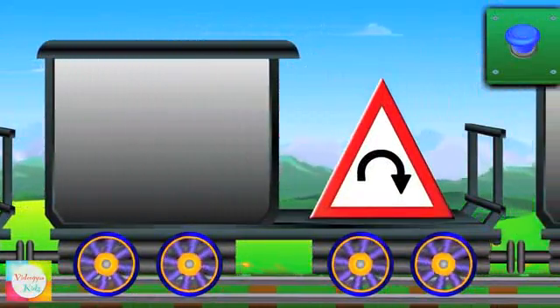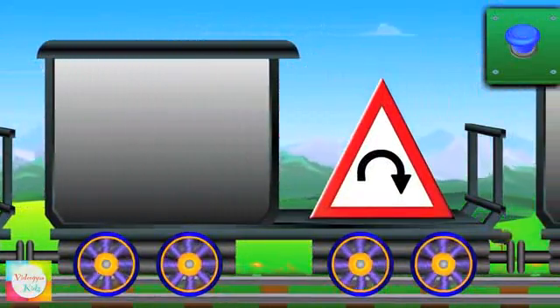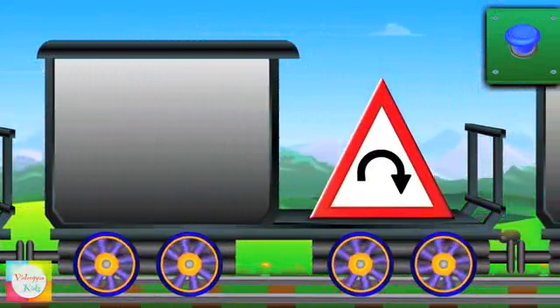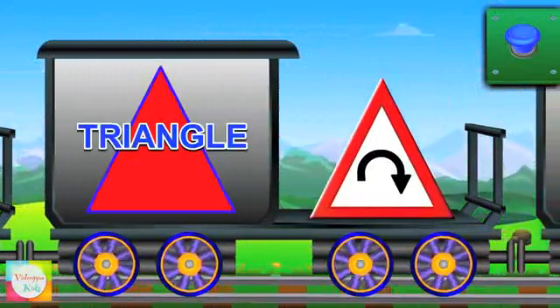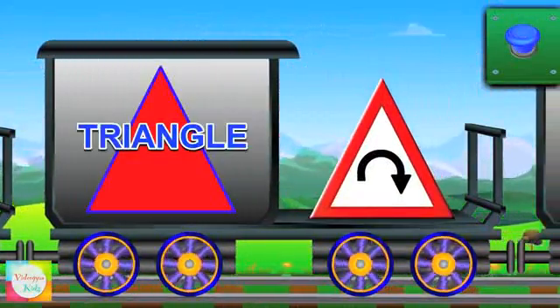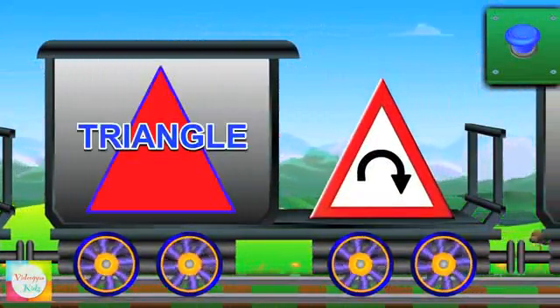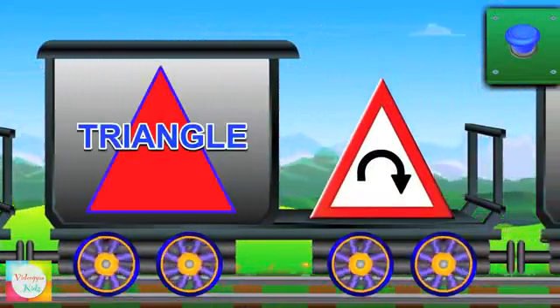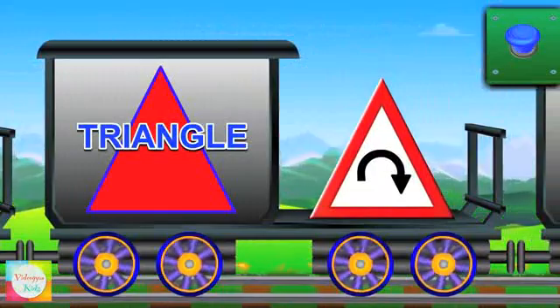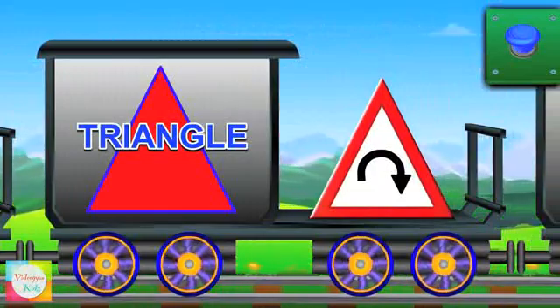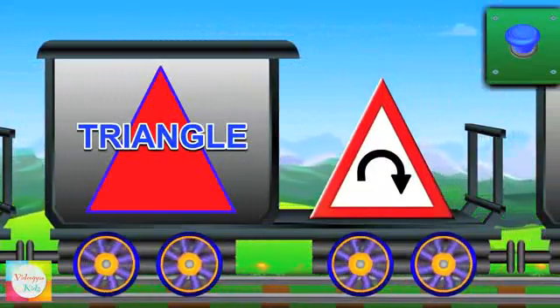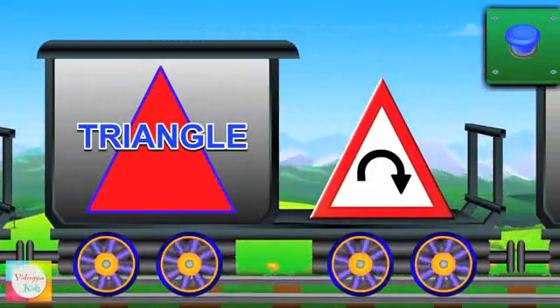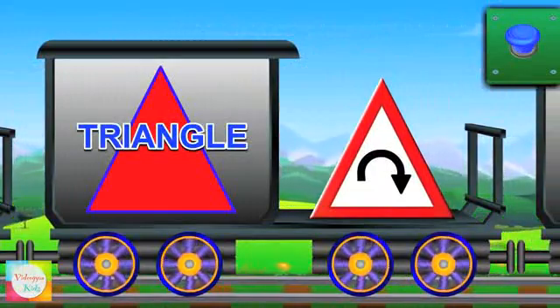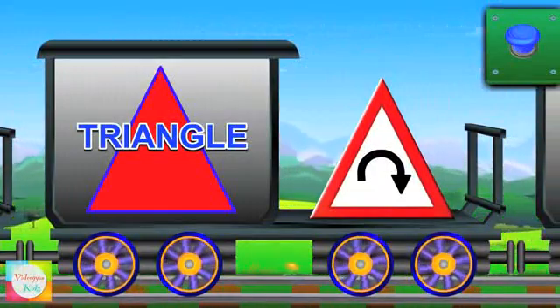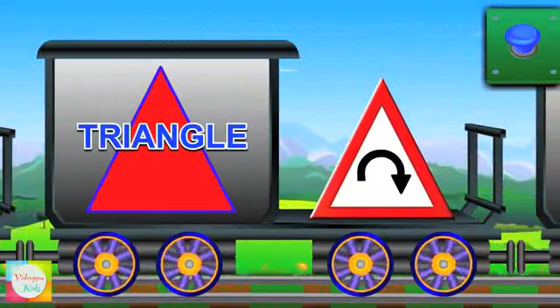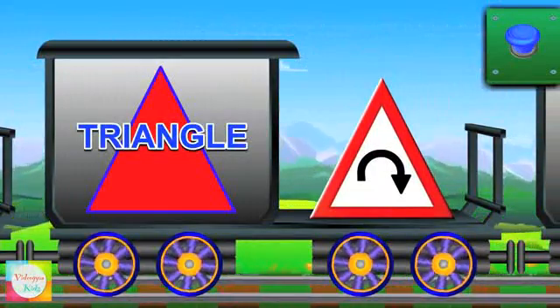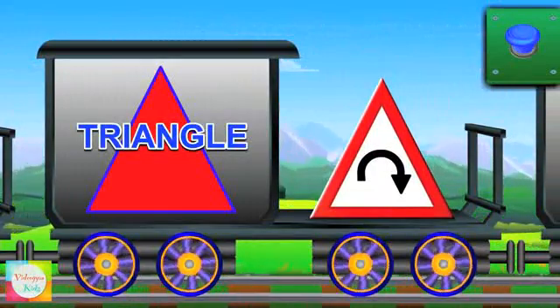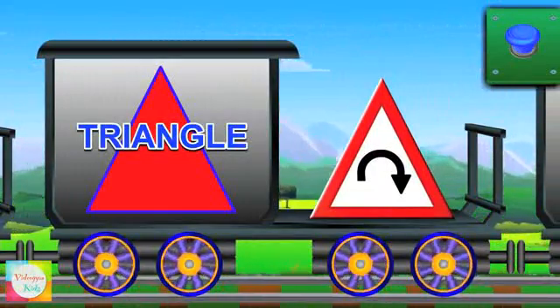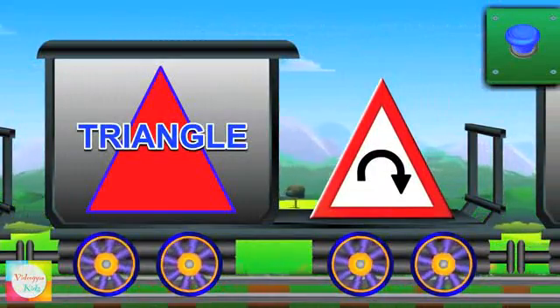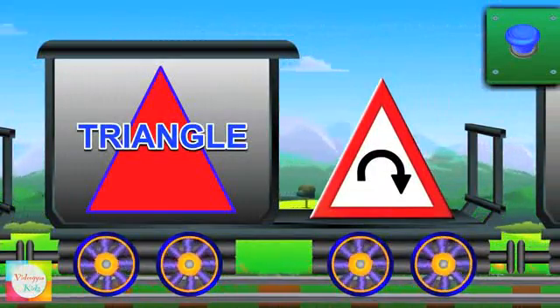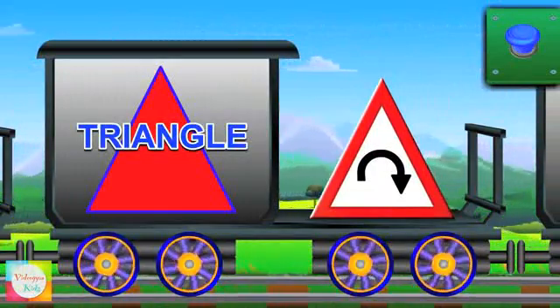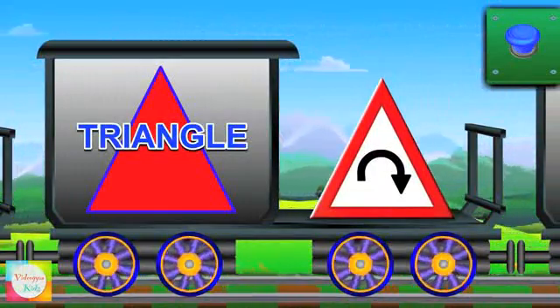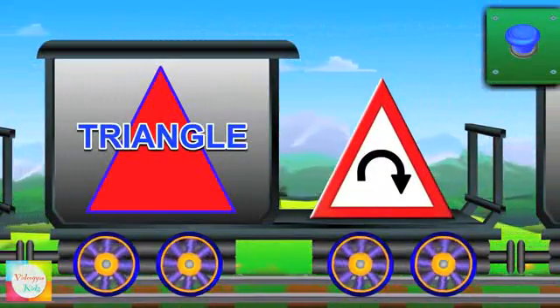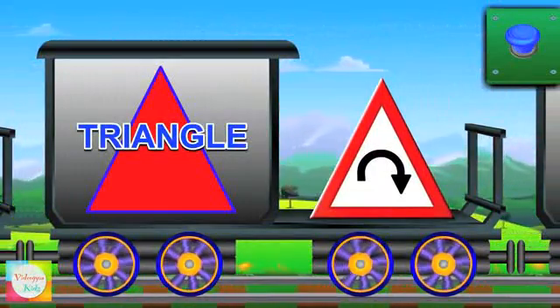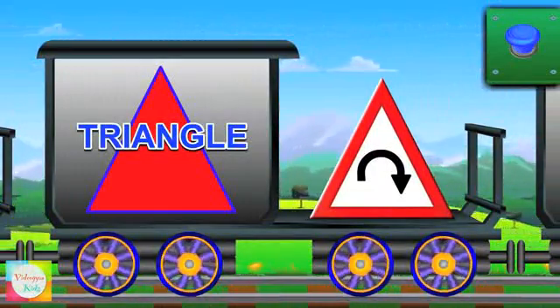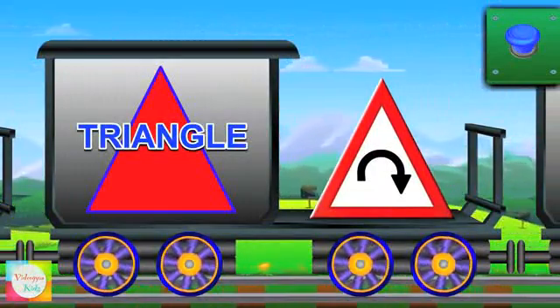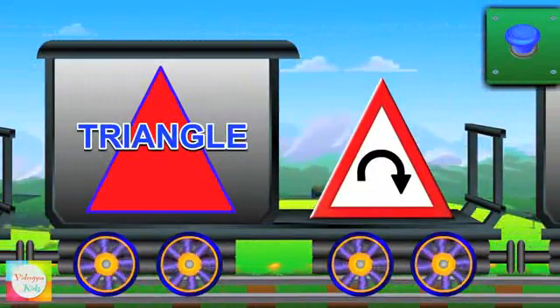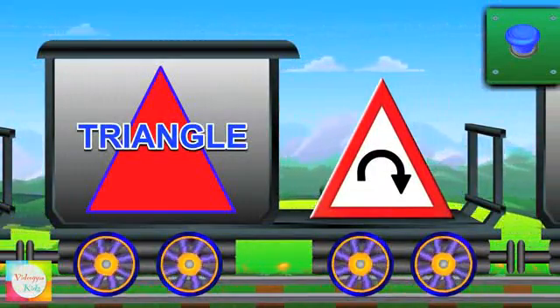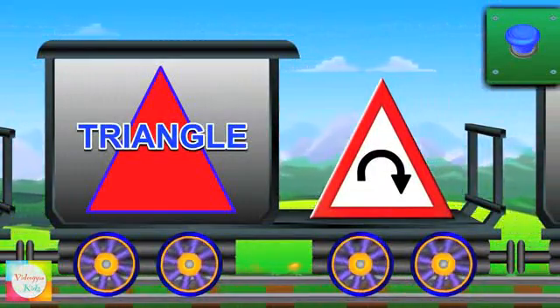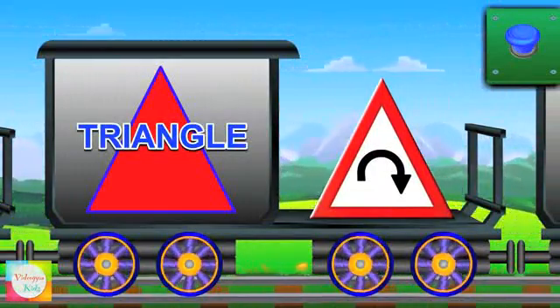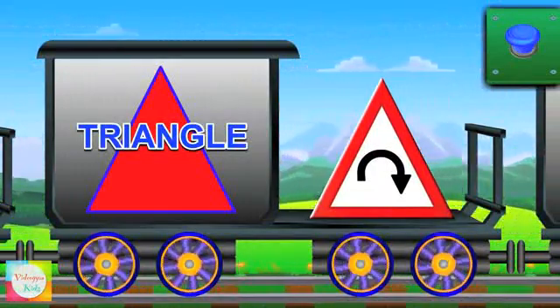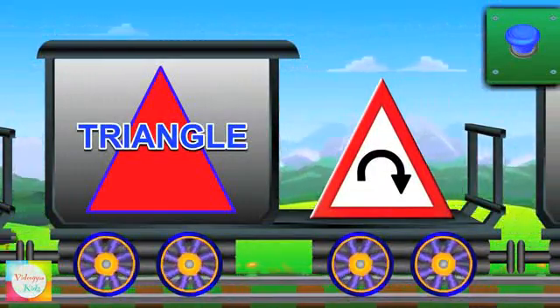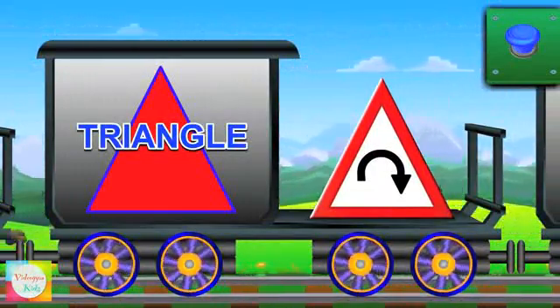A triangle. Triangle has three sides. A signboard is triangle in shape.